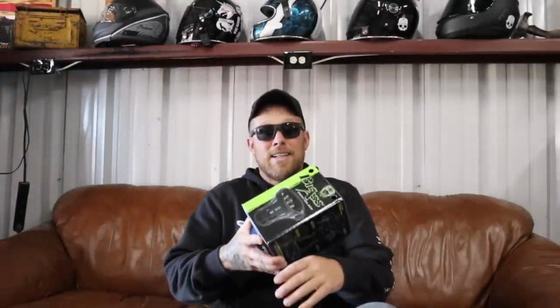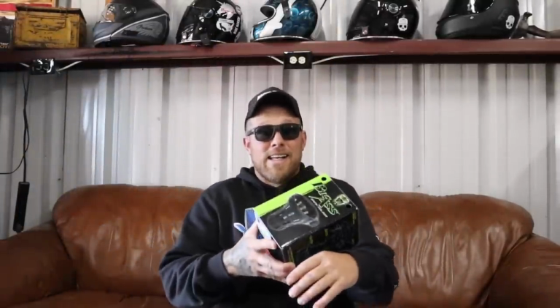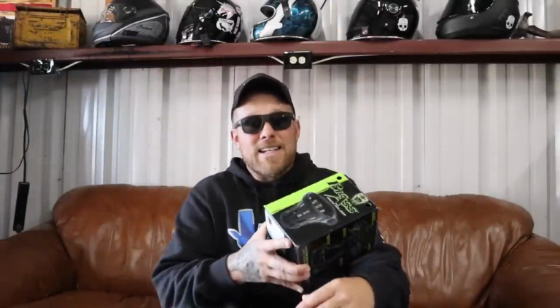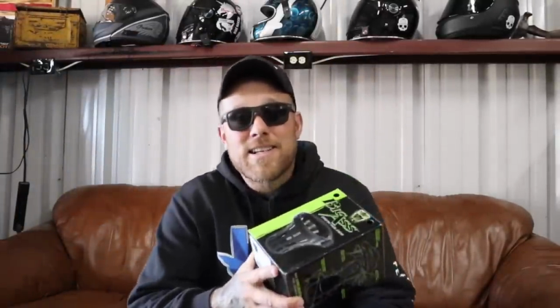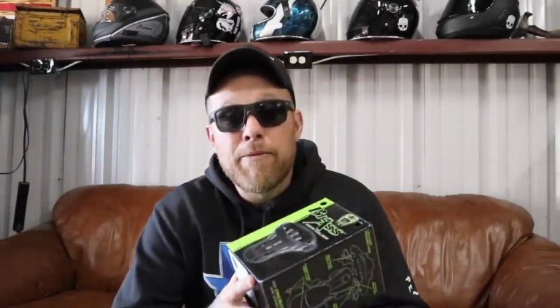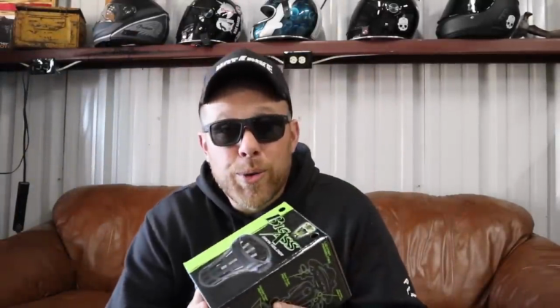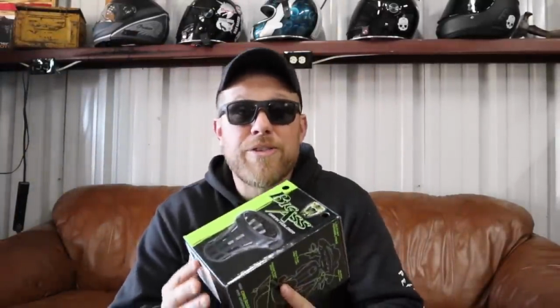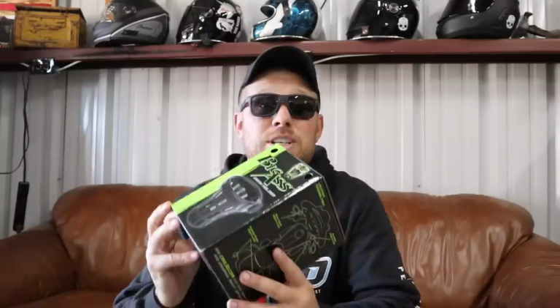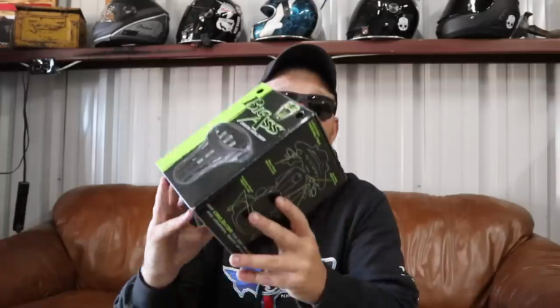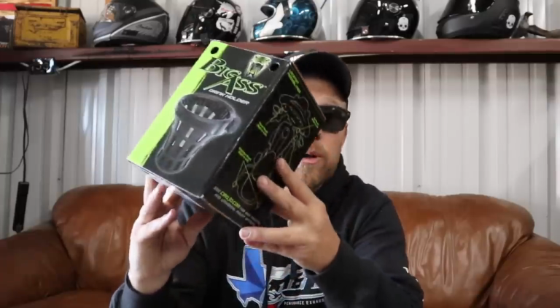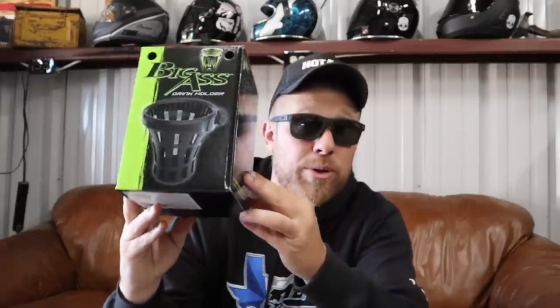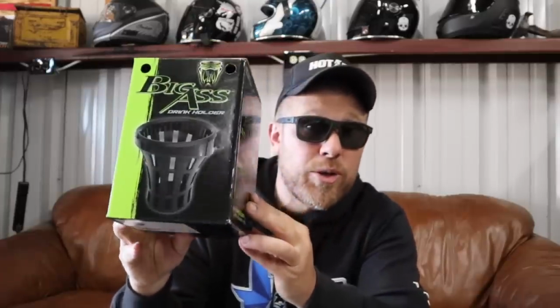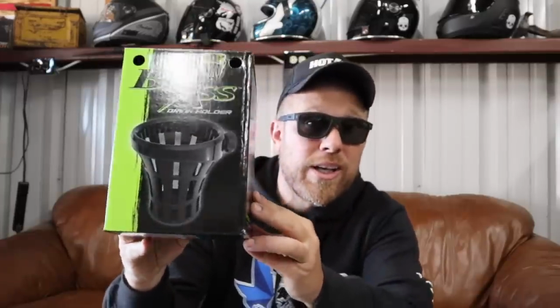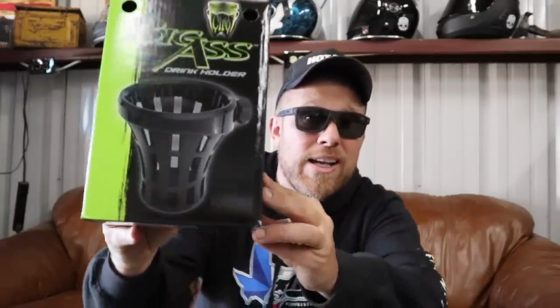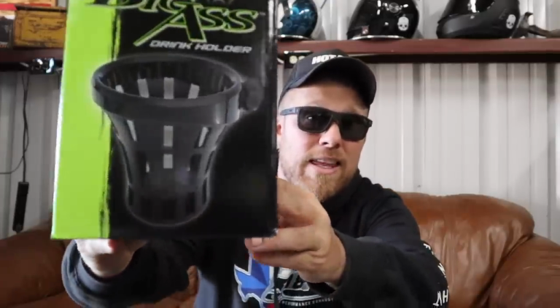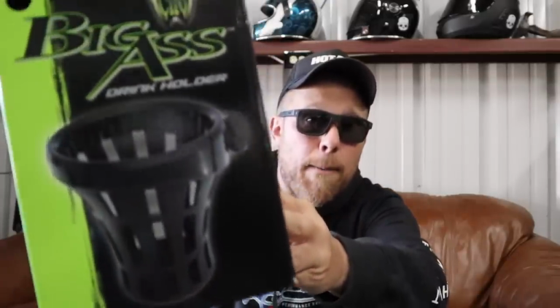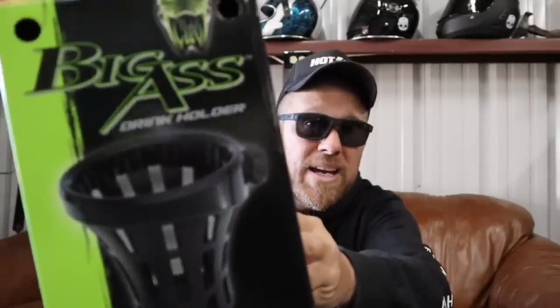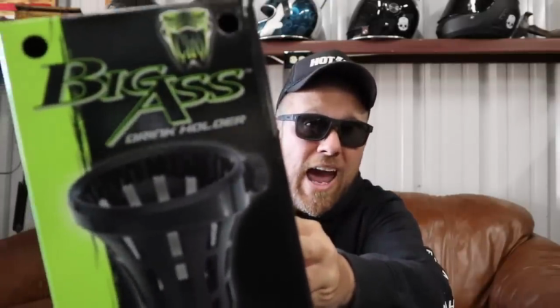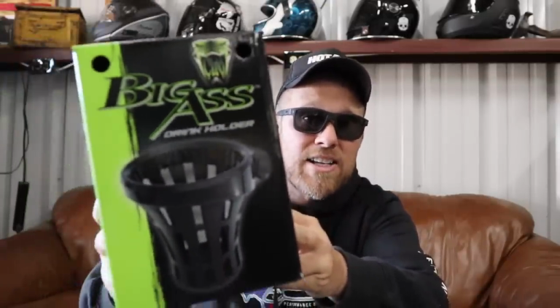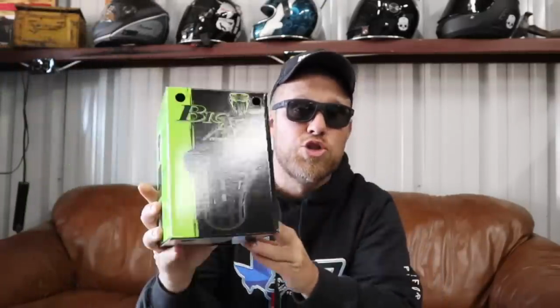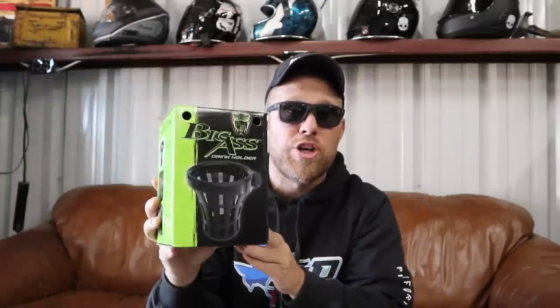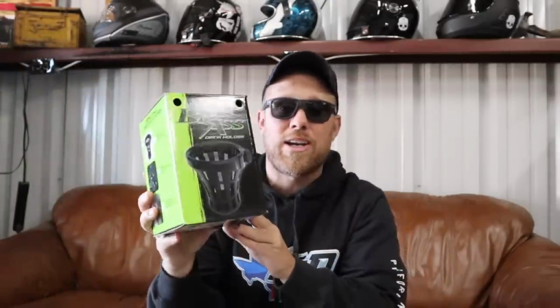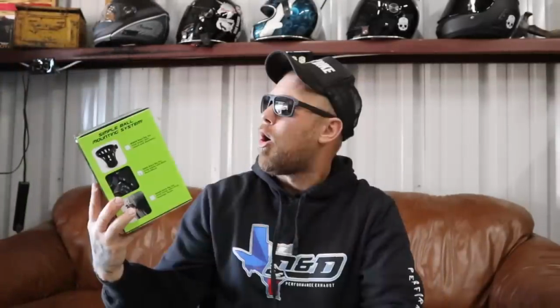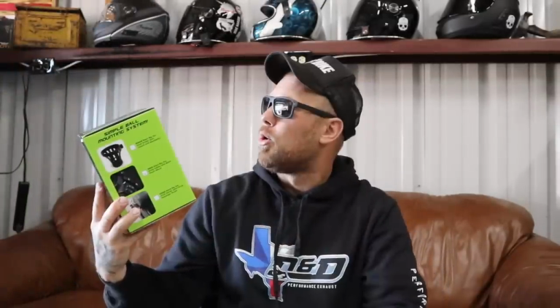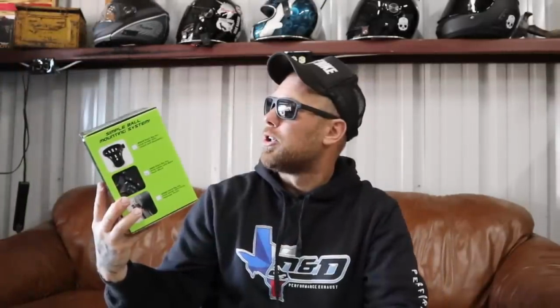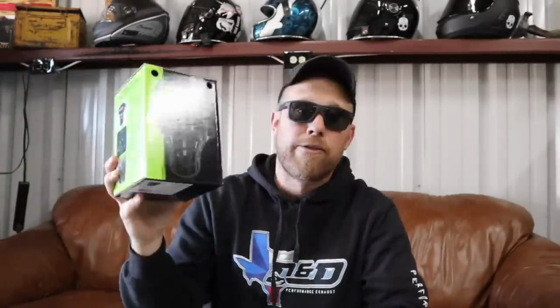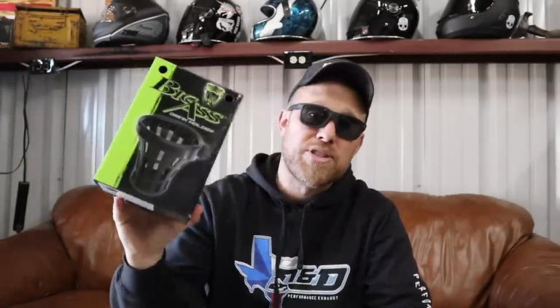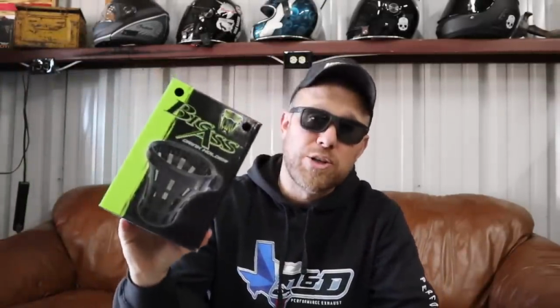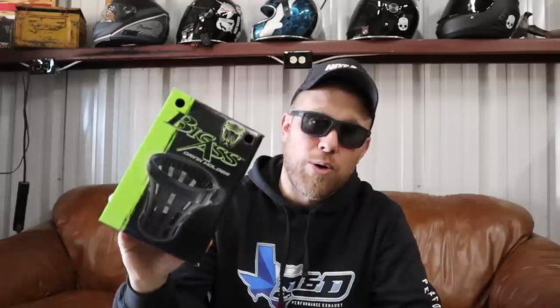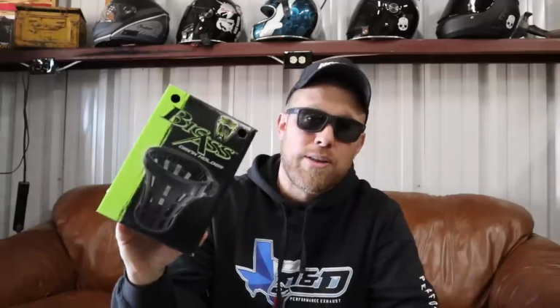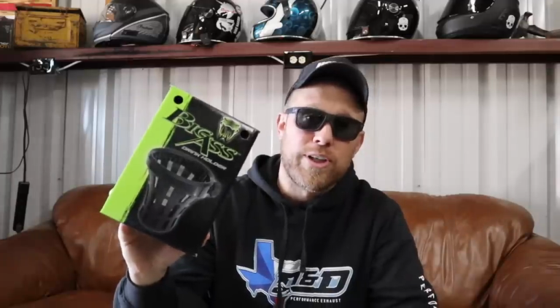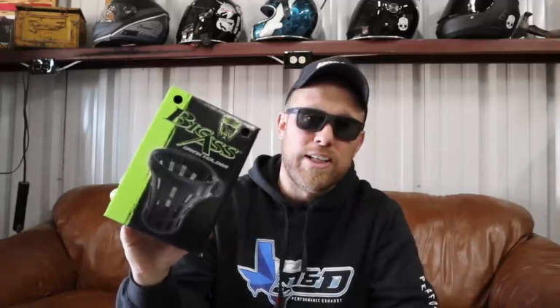It is time for a review. Today we're going to be reviewing the Big-Ass Drink Holder from Ciro 3D.